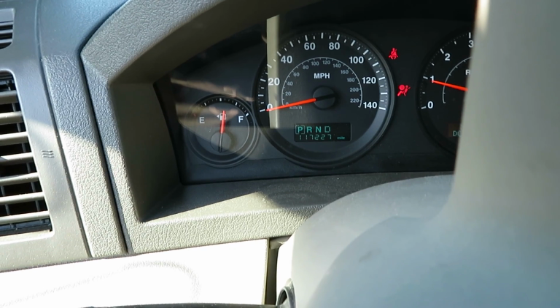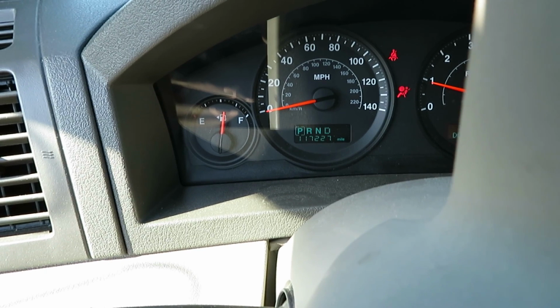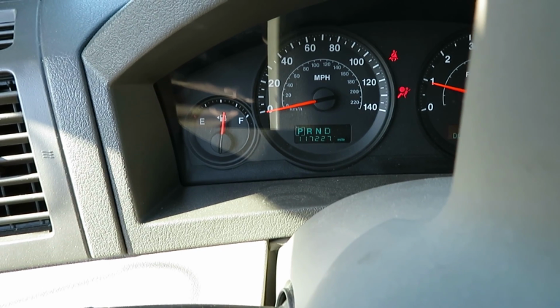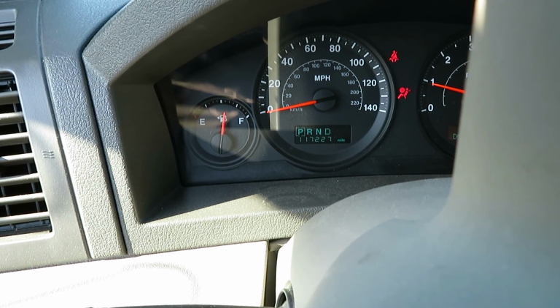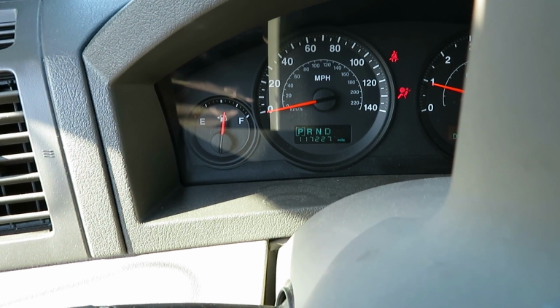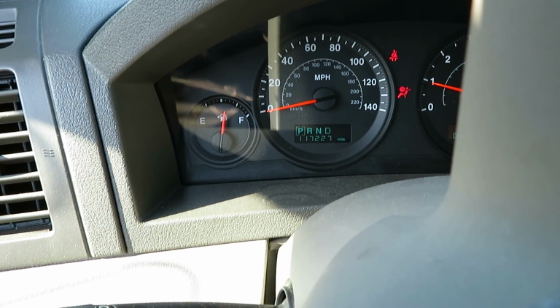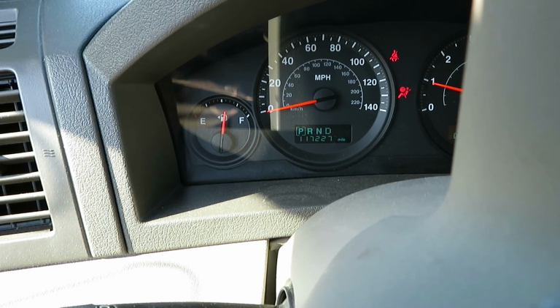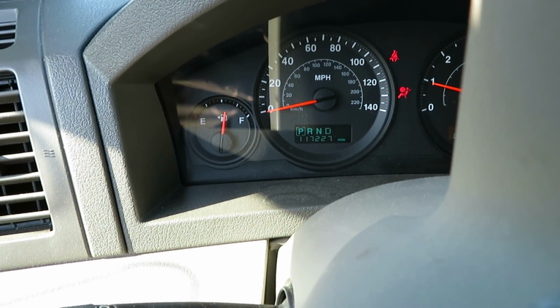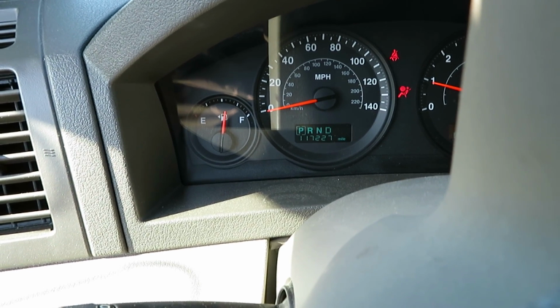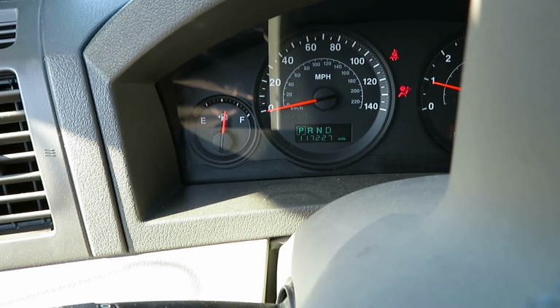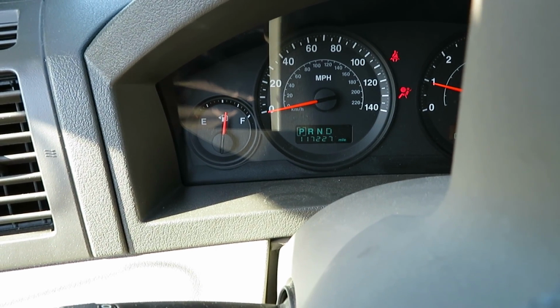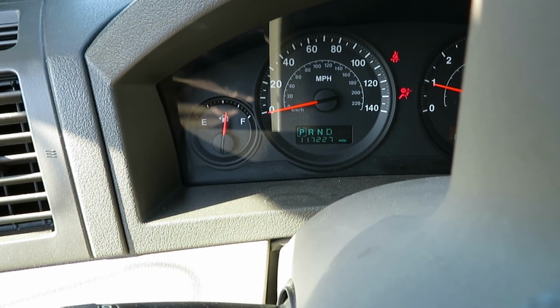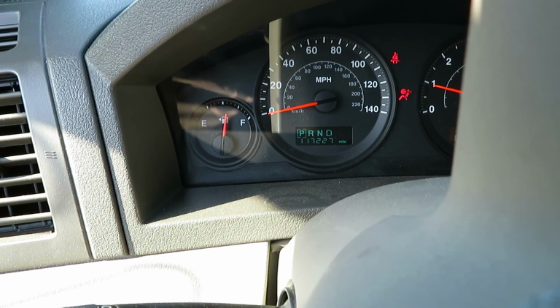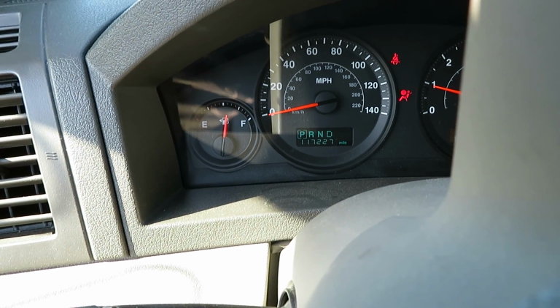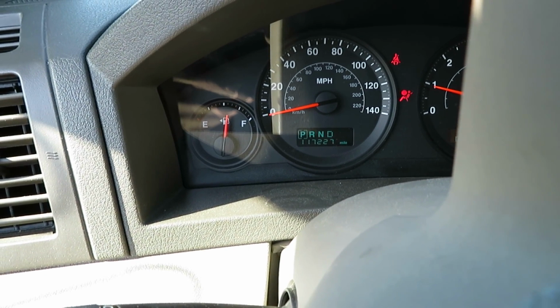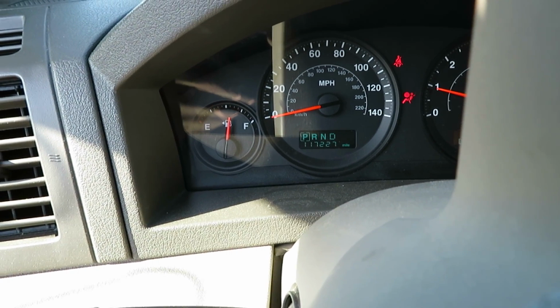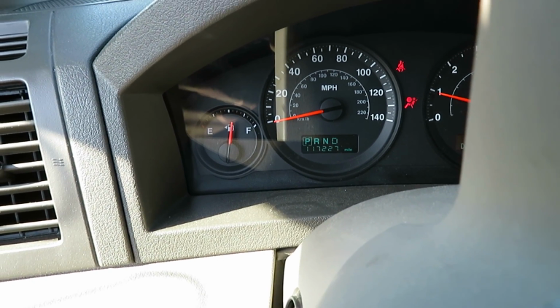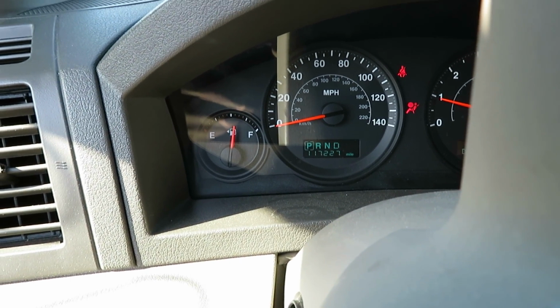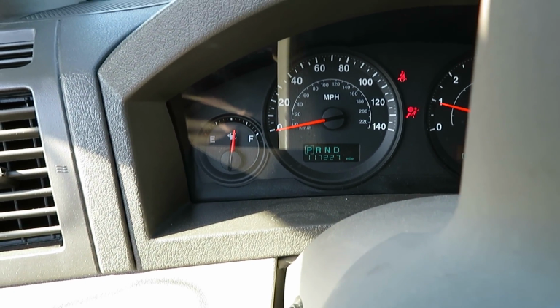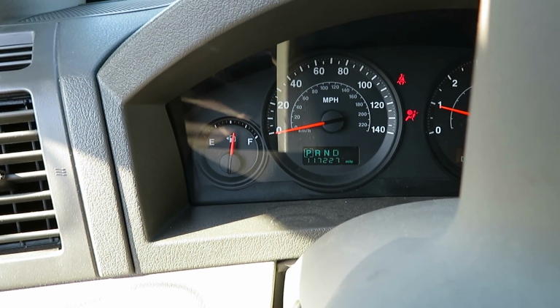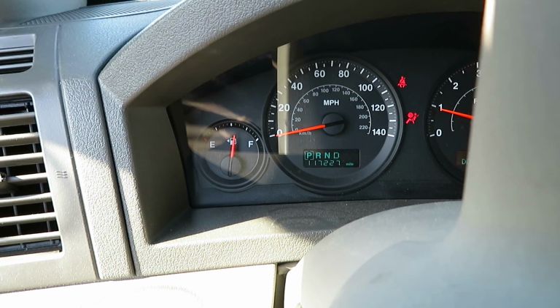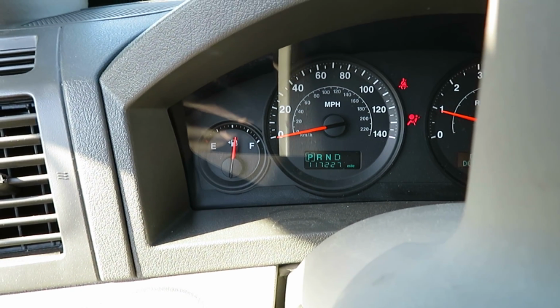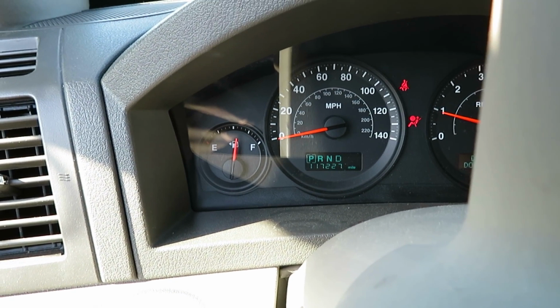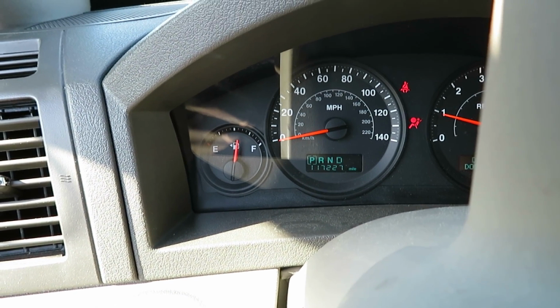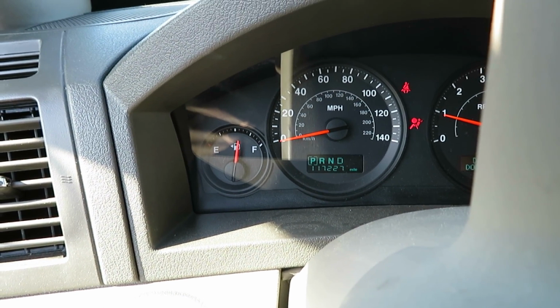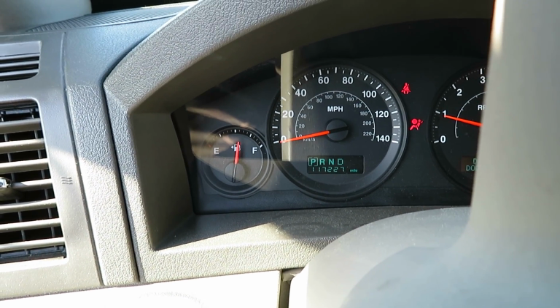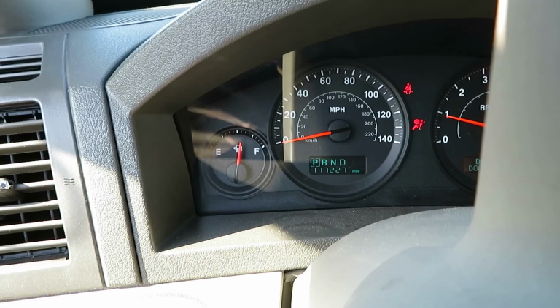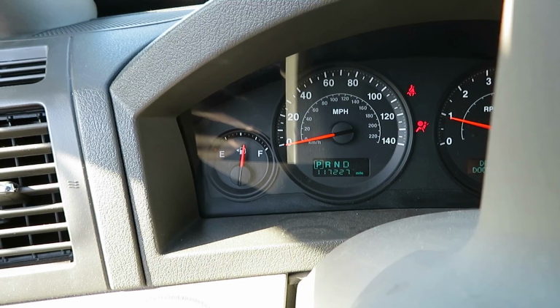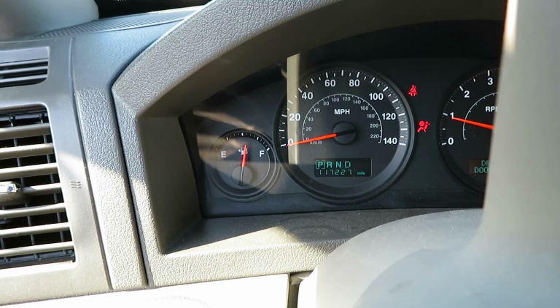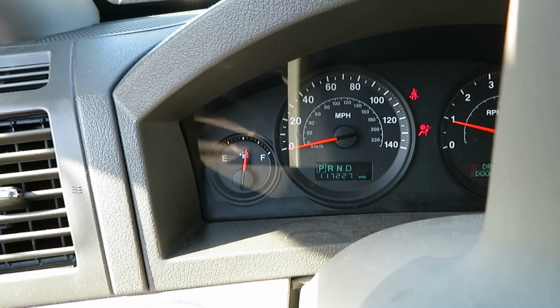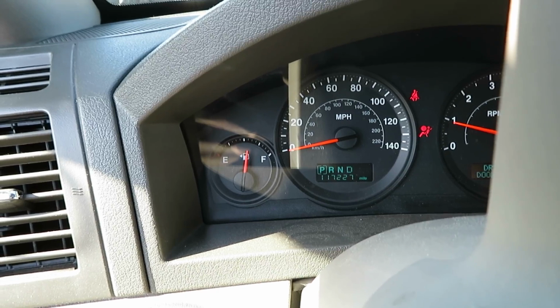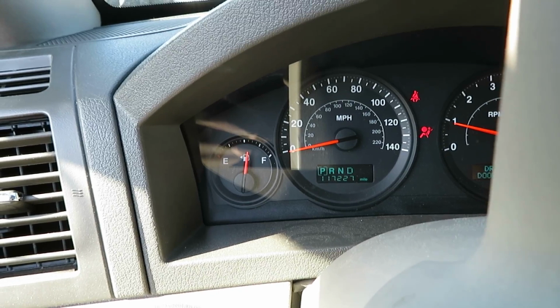Again, 117,227 miles at Lou's Auto Service and Salvage.